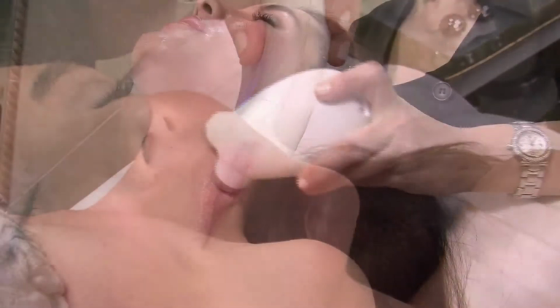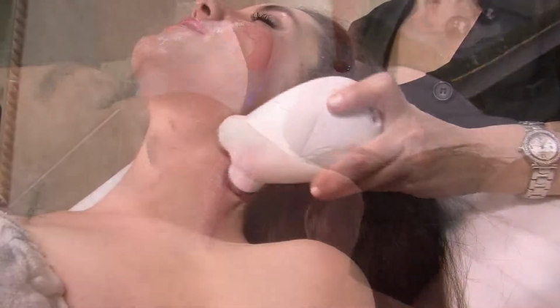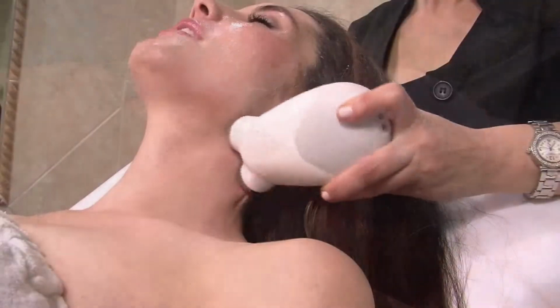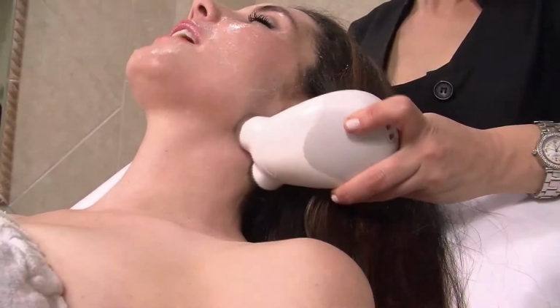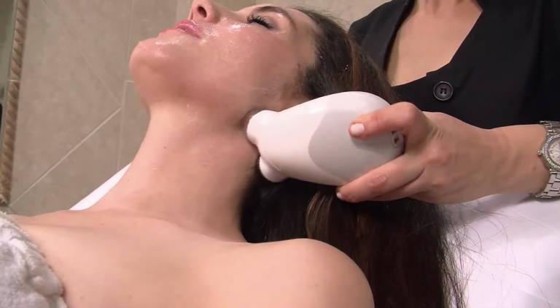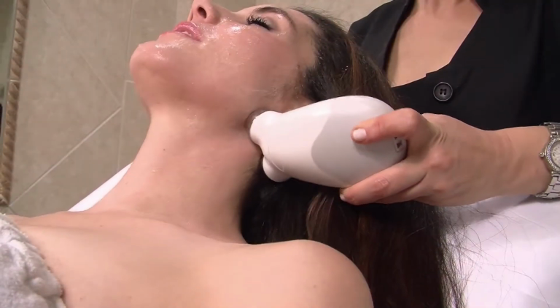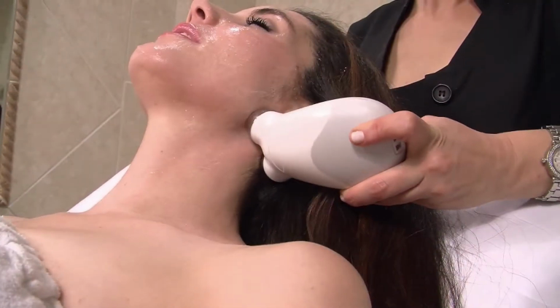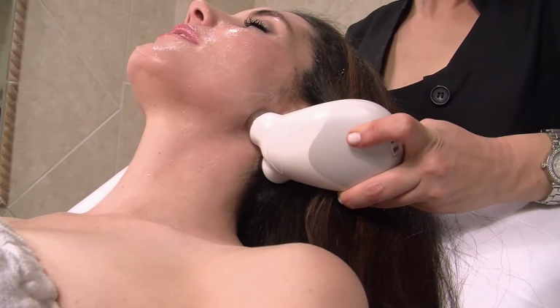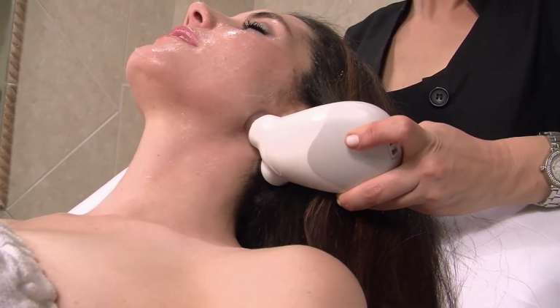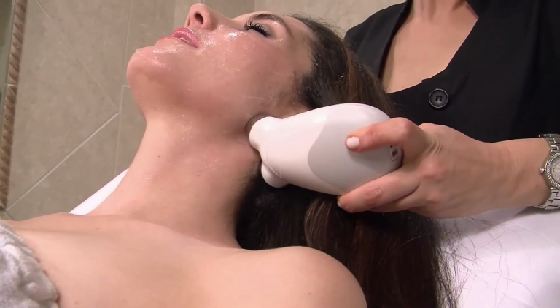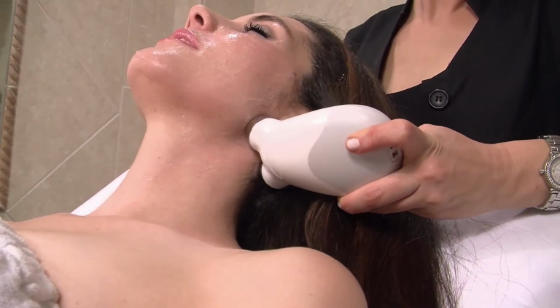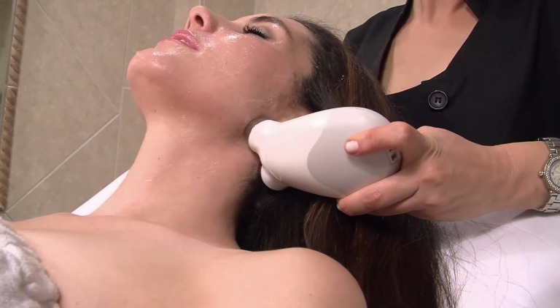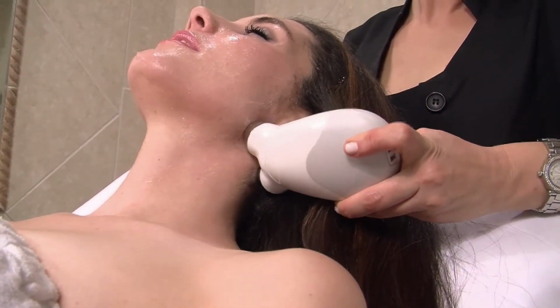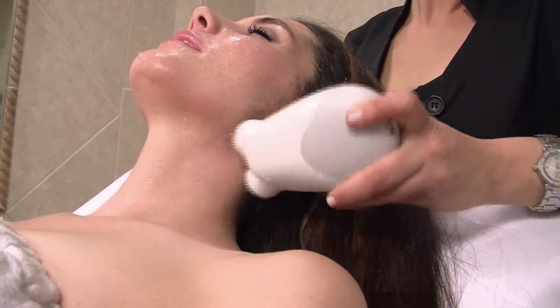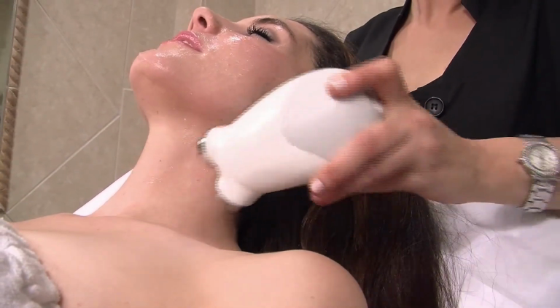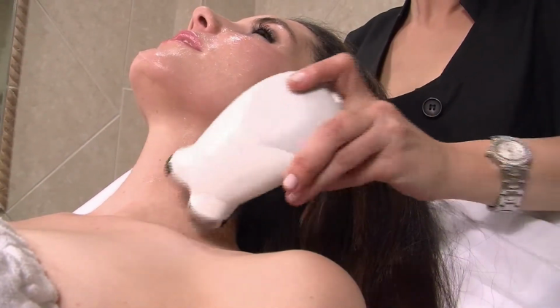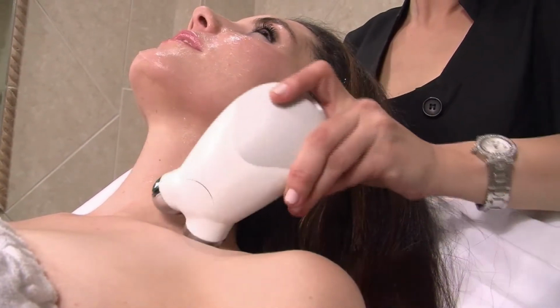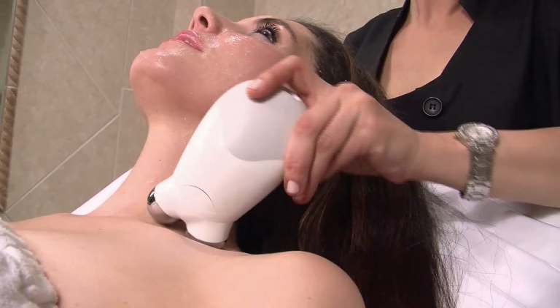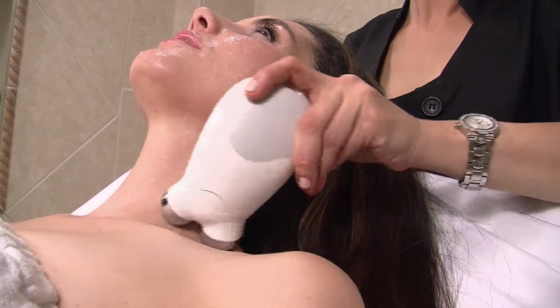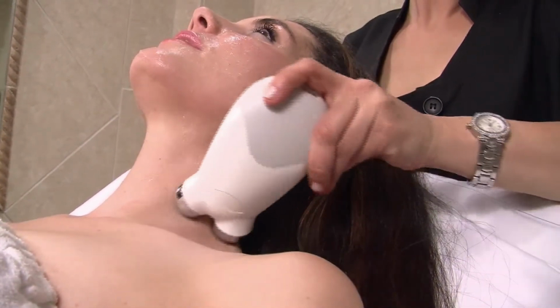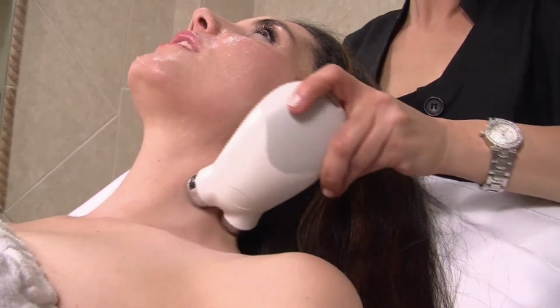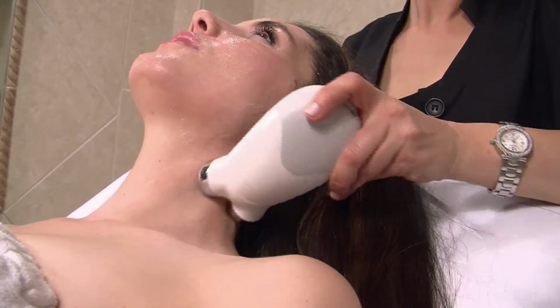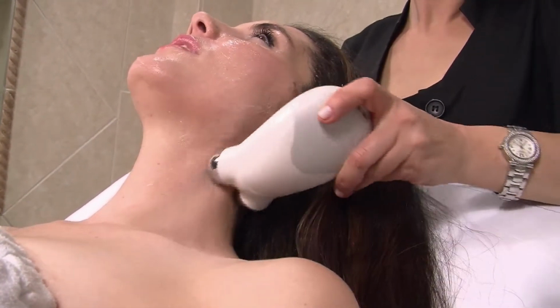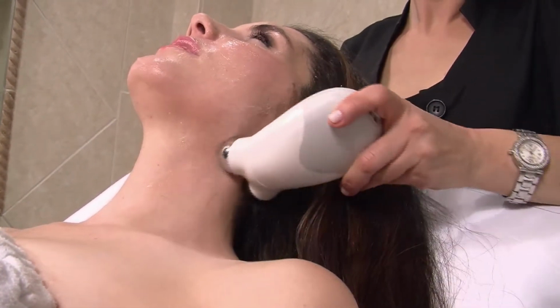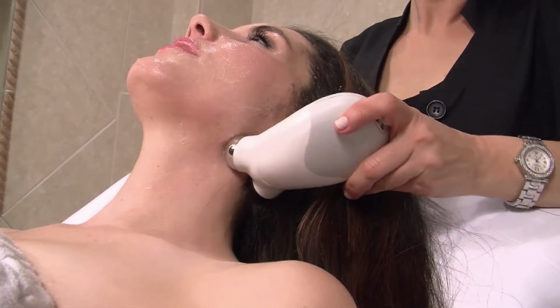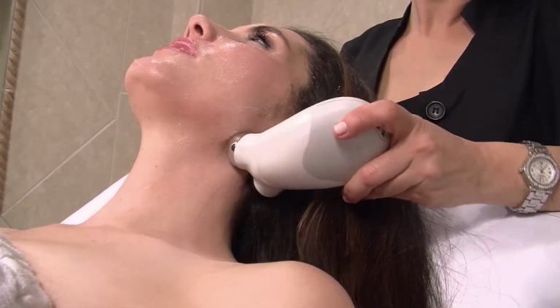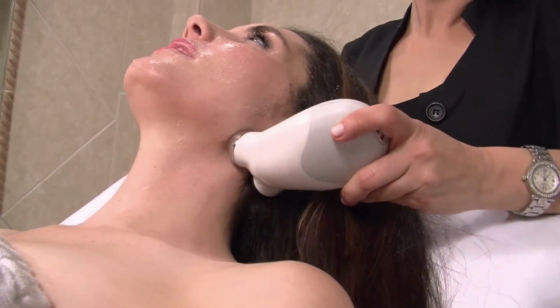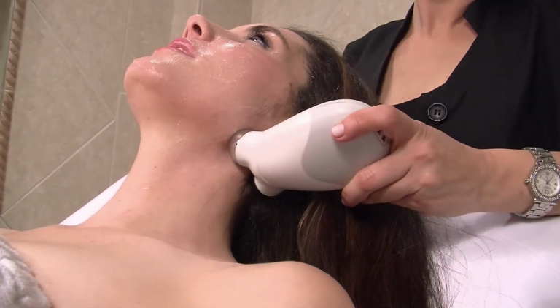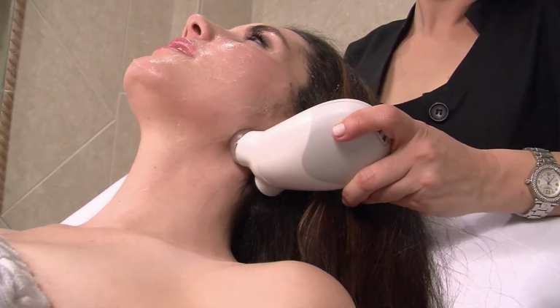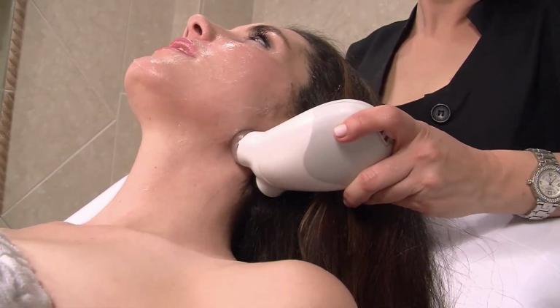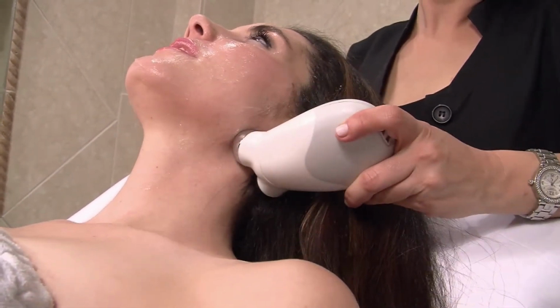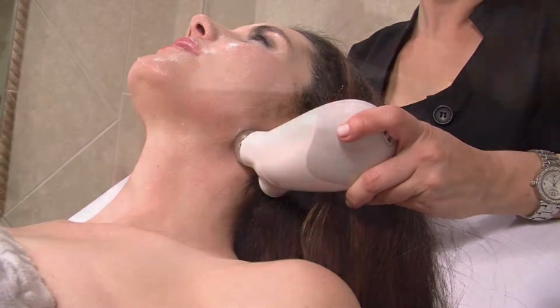This non-surgical facelift also helps muscle tone in the neck, lifts the jowls, and the eyebrows.